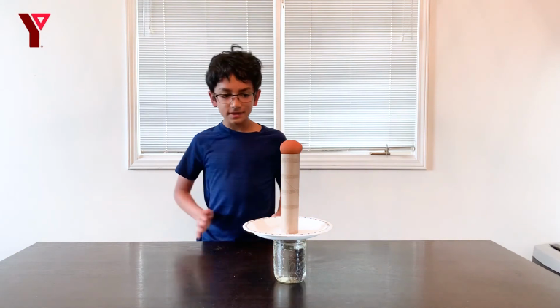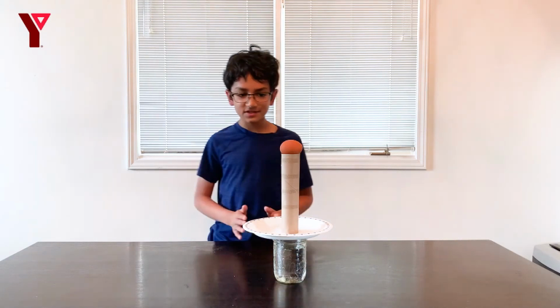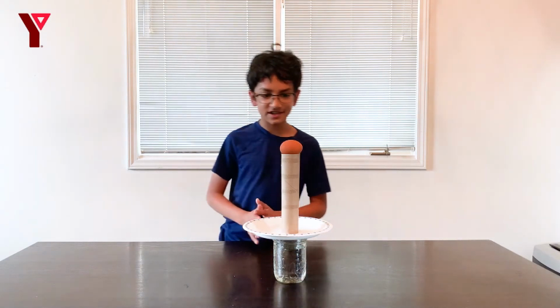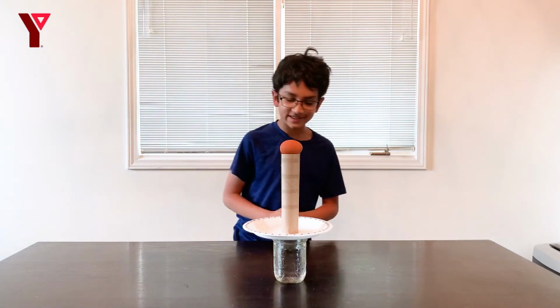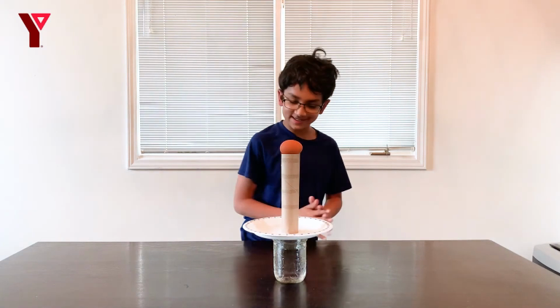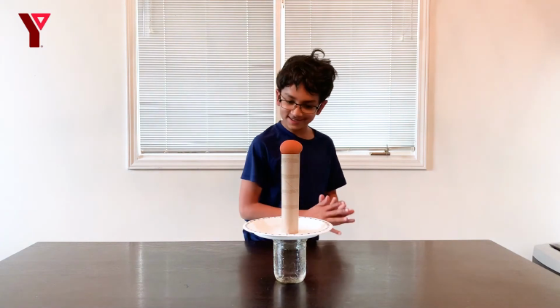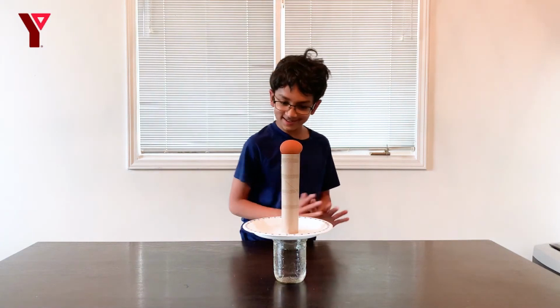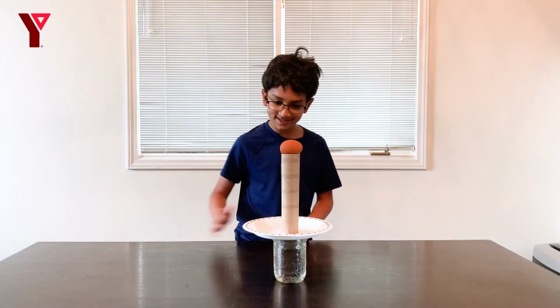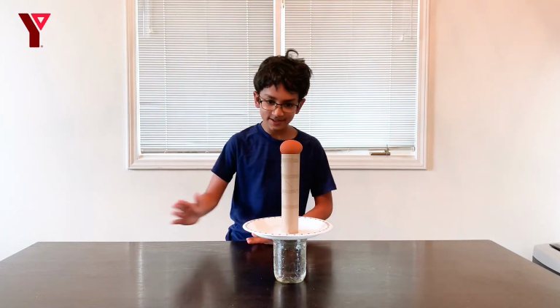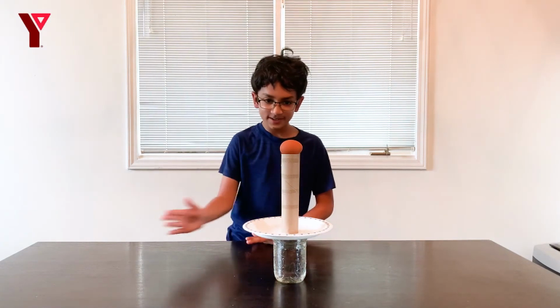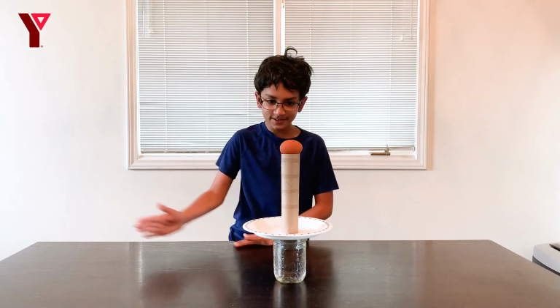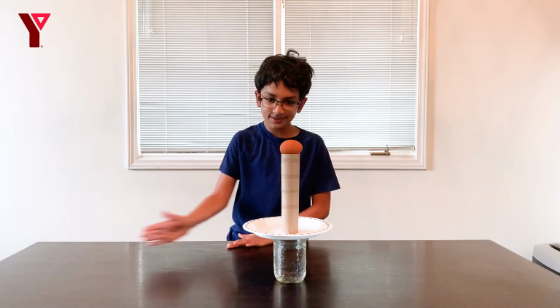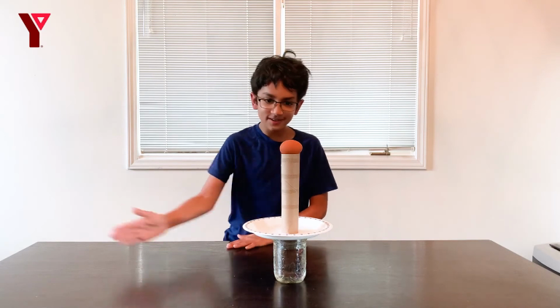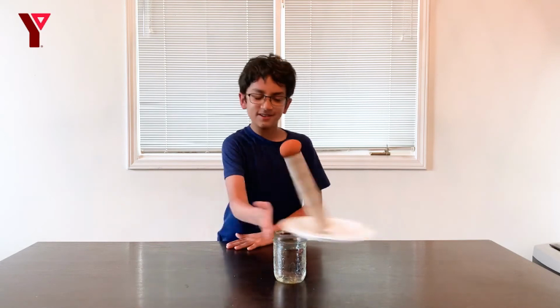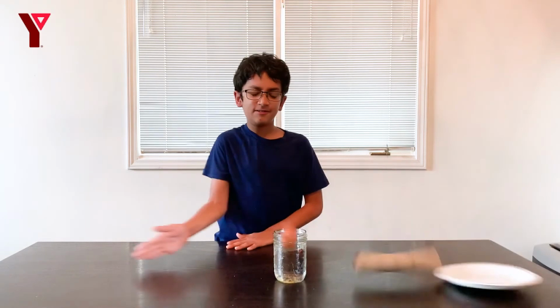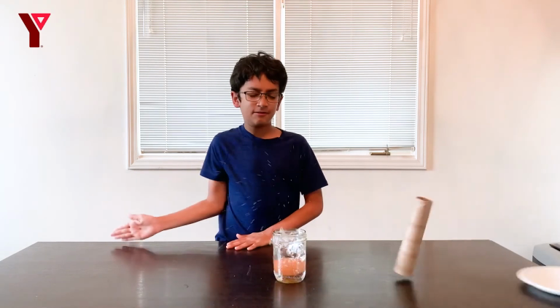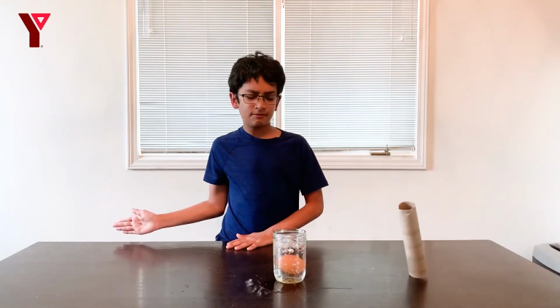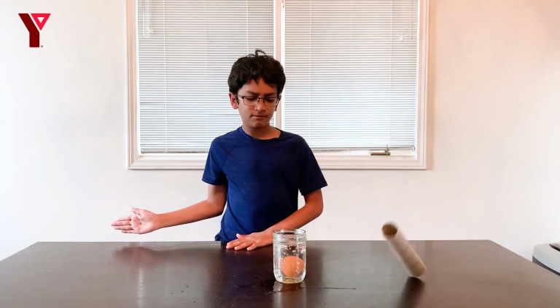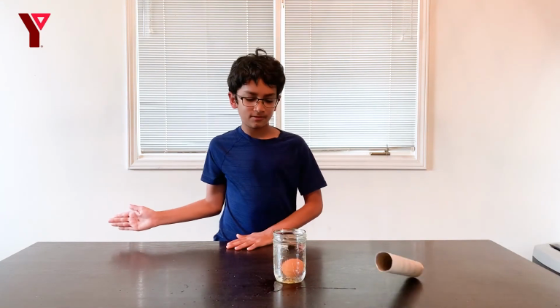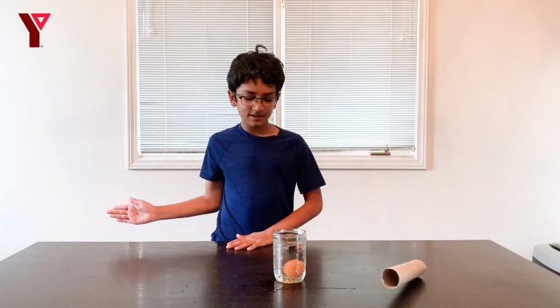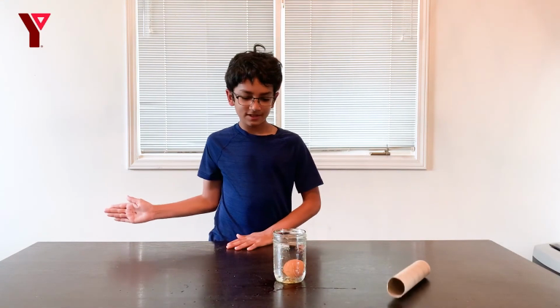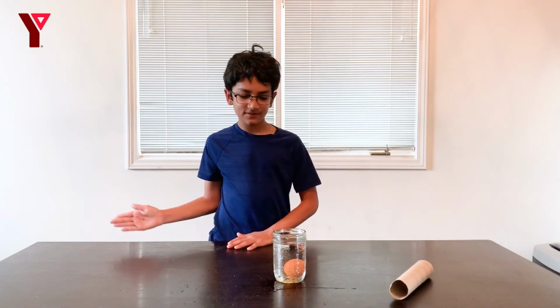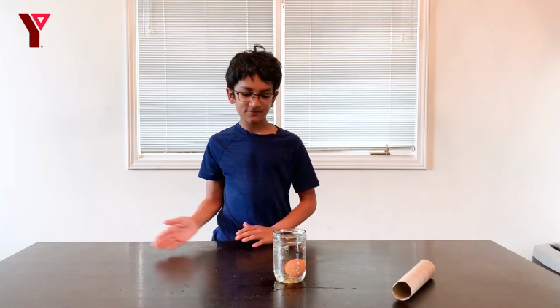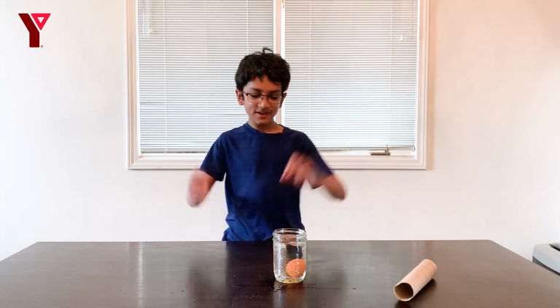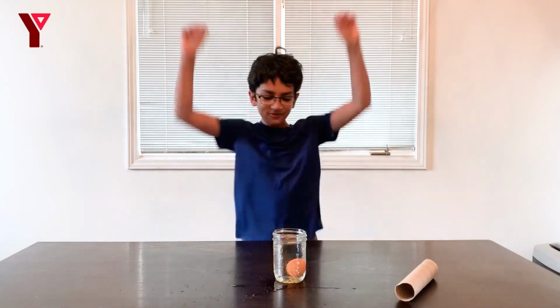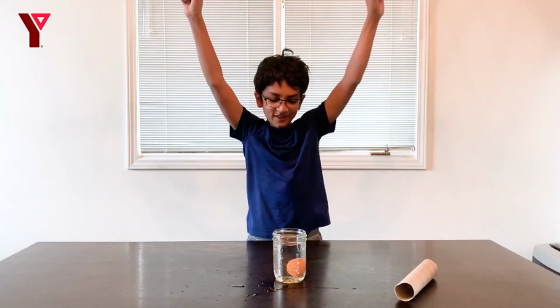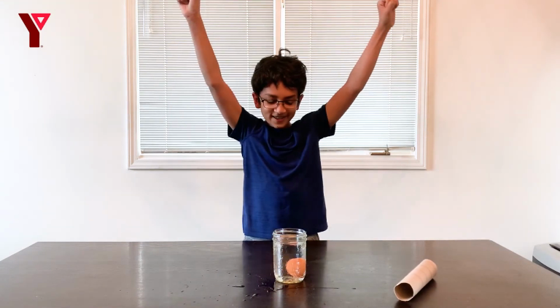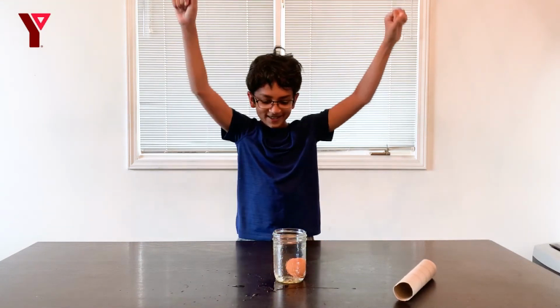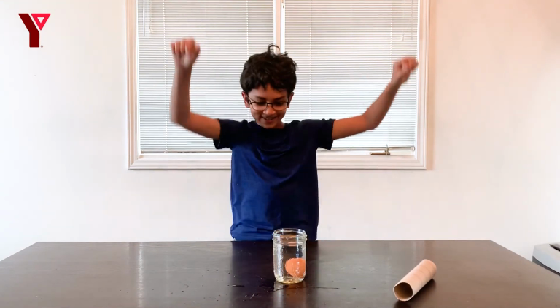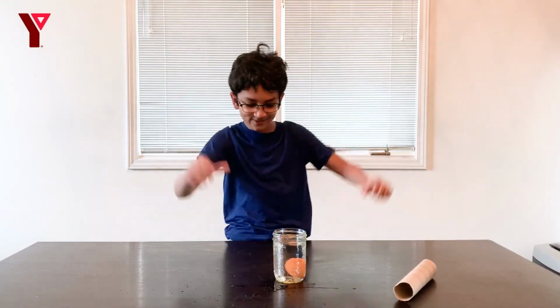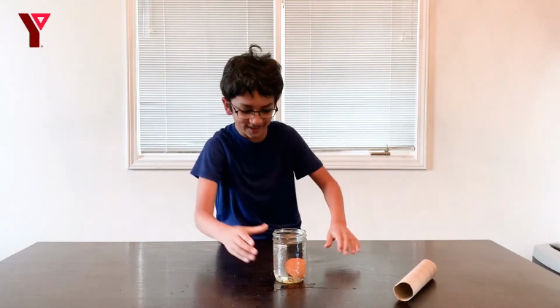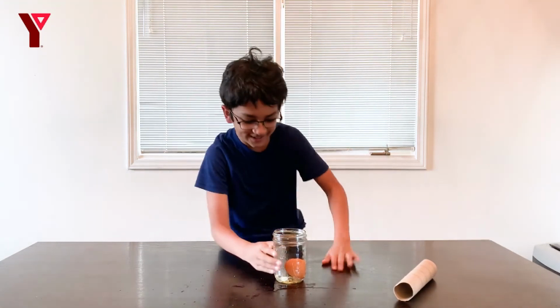Now let's try this. One, two, three. Voila! It worked!